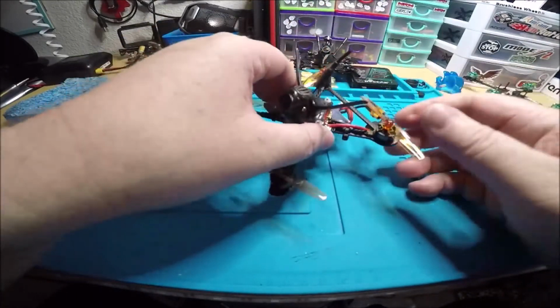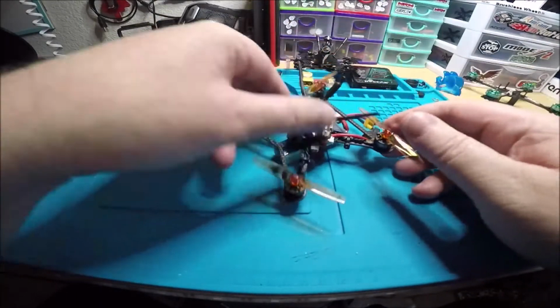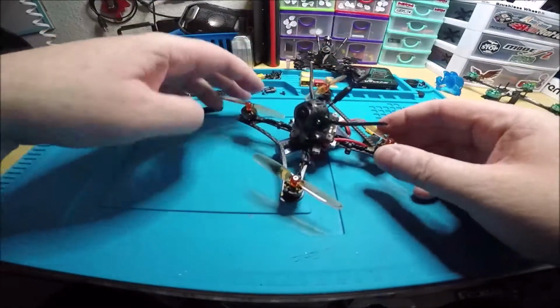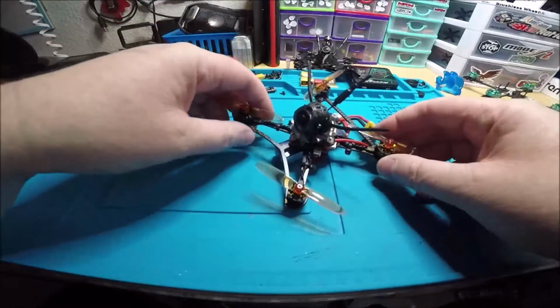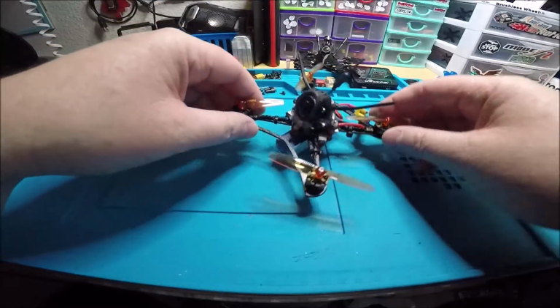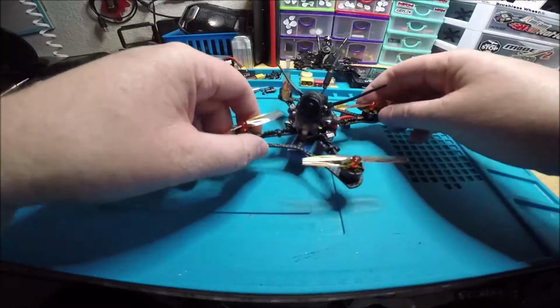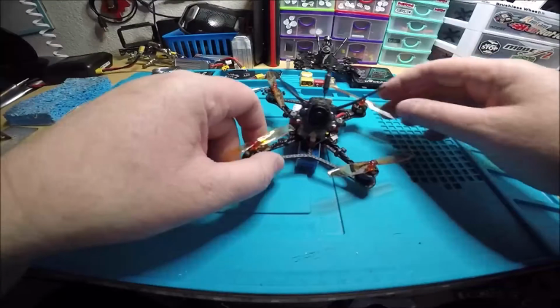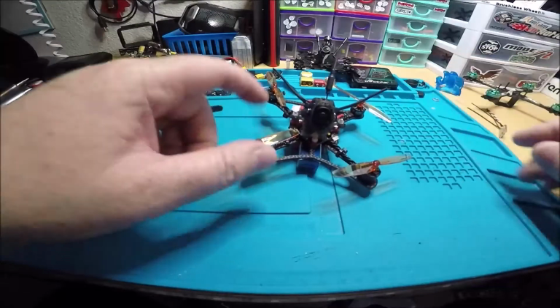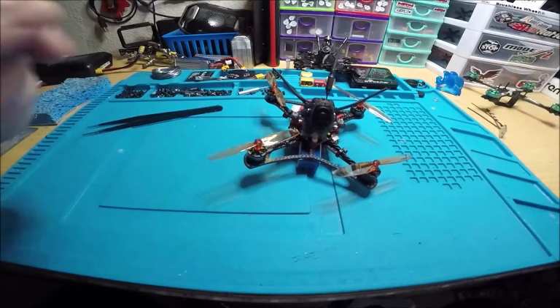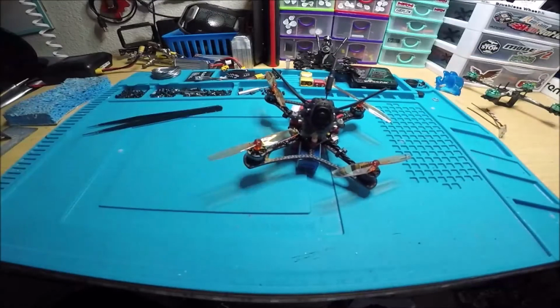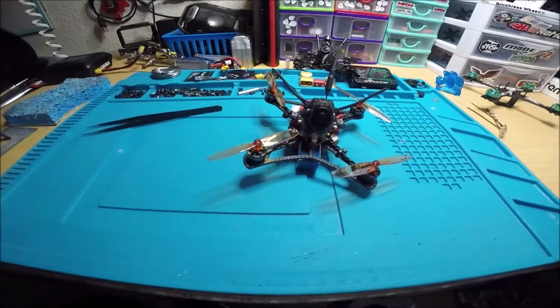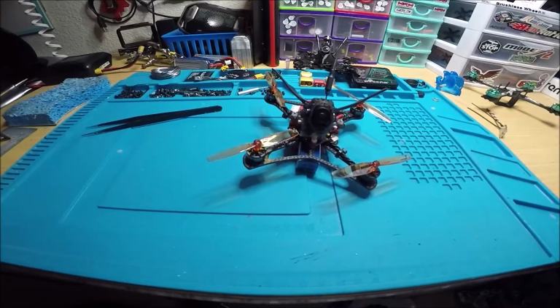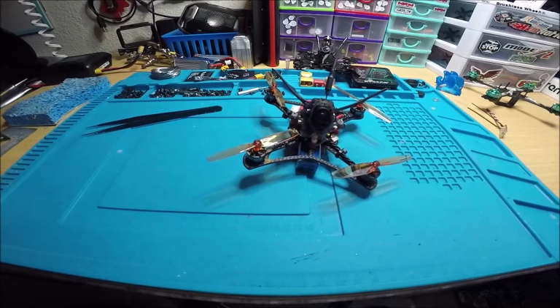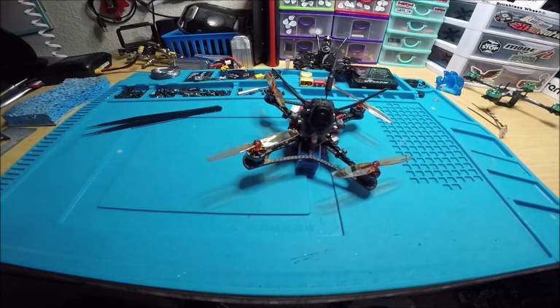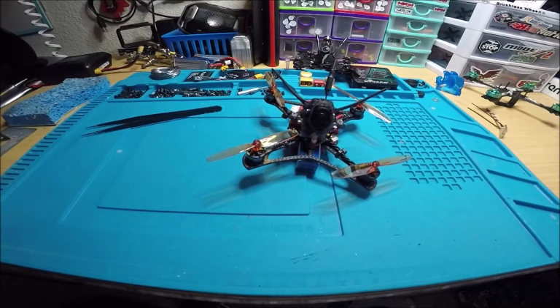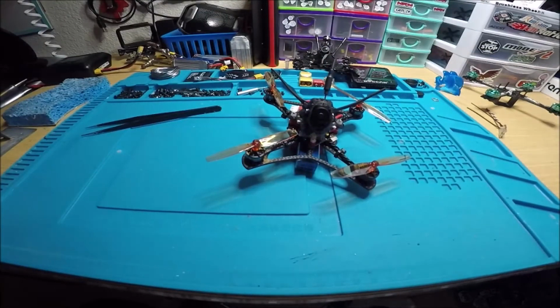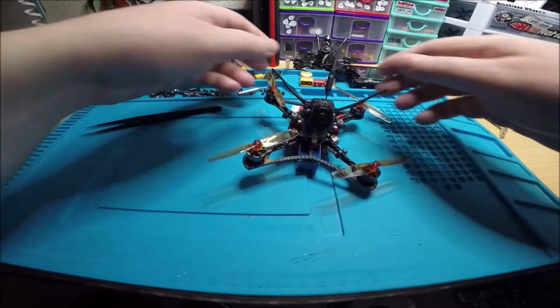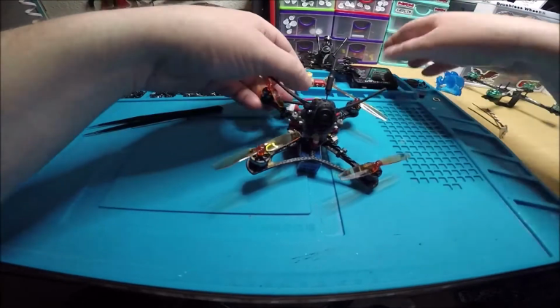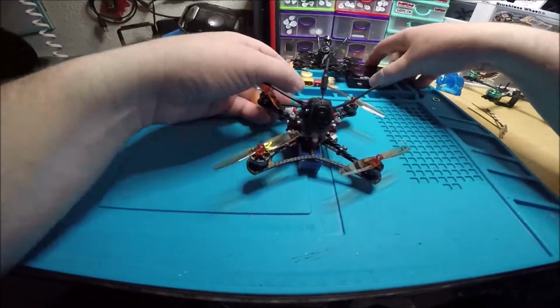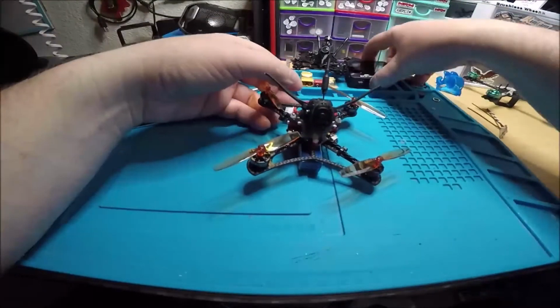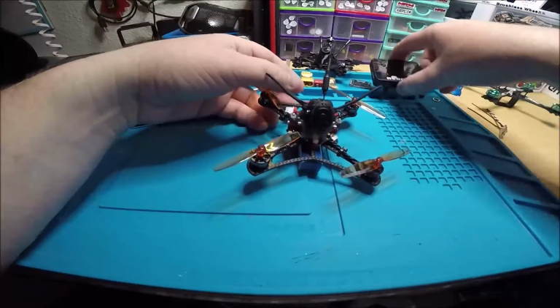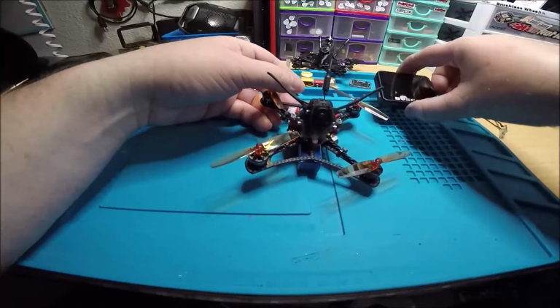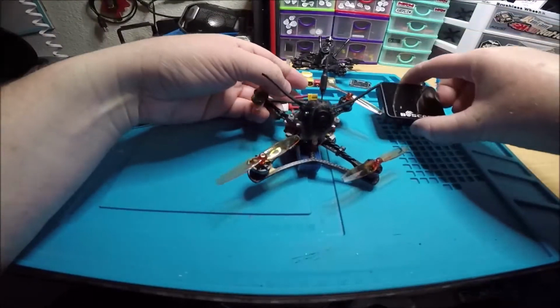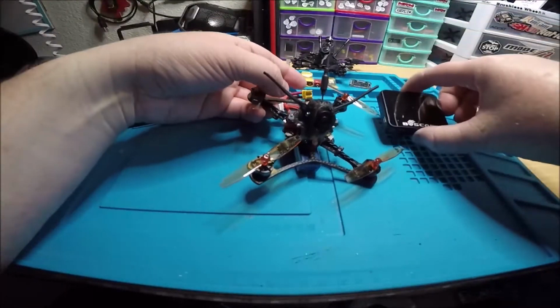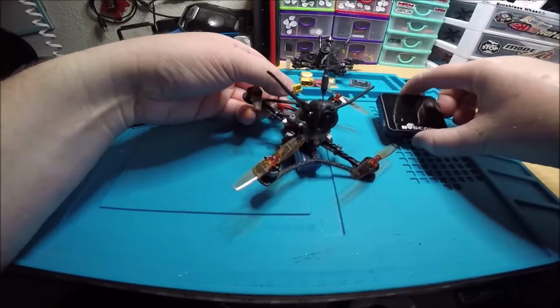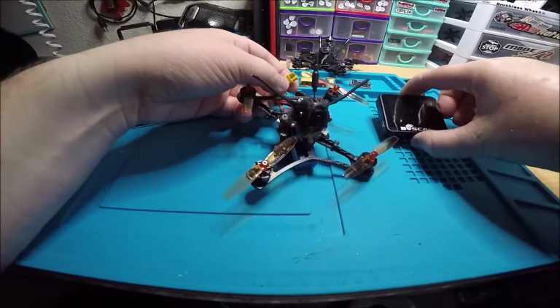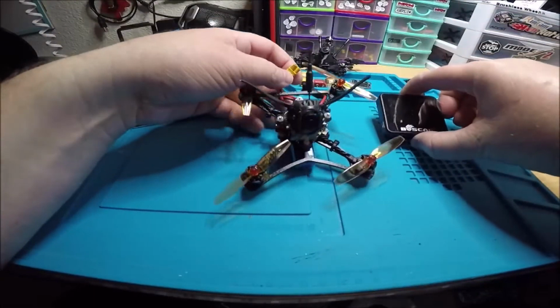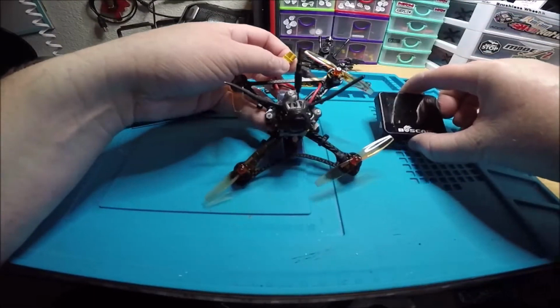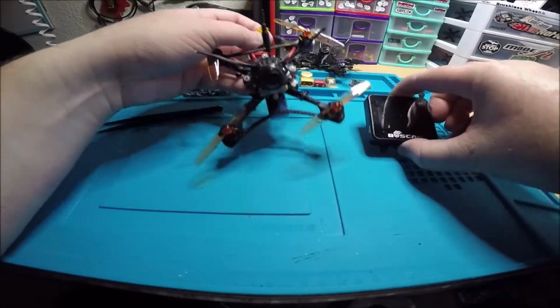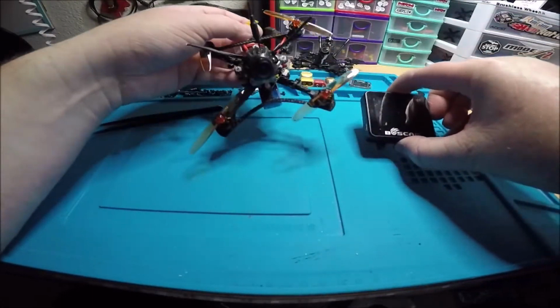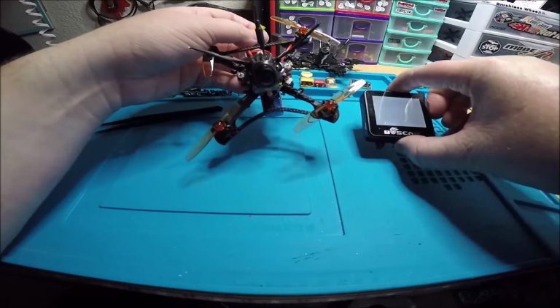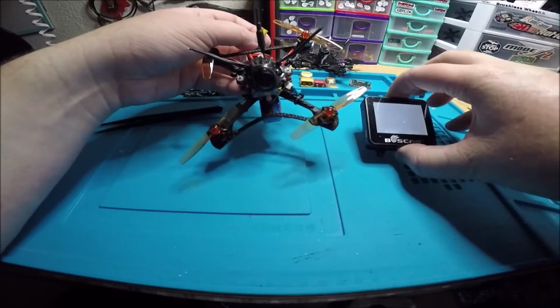This fits a 4S 2S perfect. You got the 1103 8000KV BetaFPV motors. So let's check out the video and do a little hover and get this thing shipped out to you.